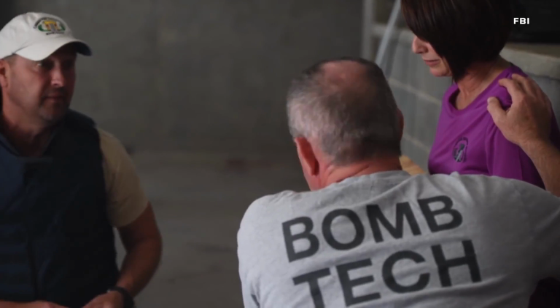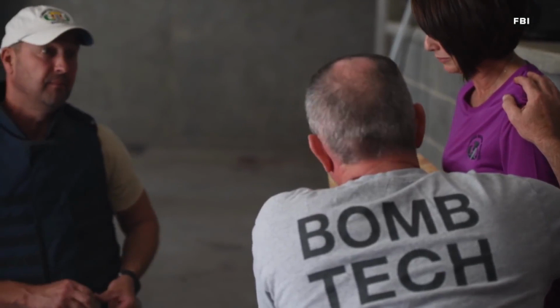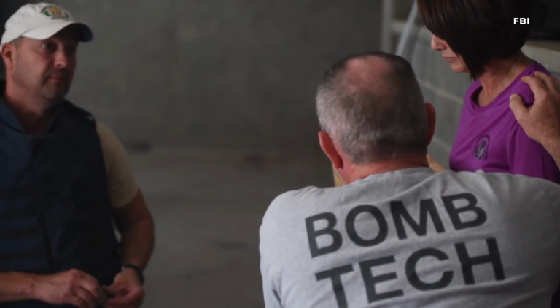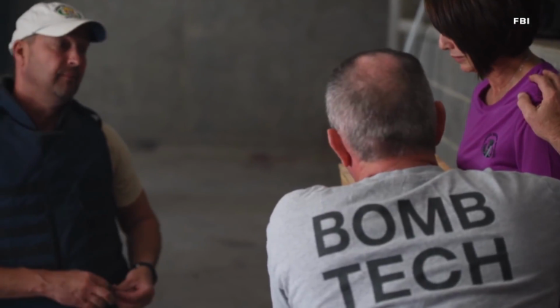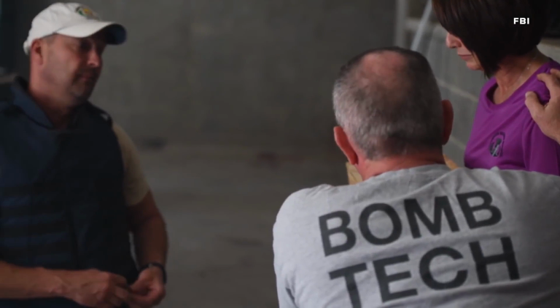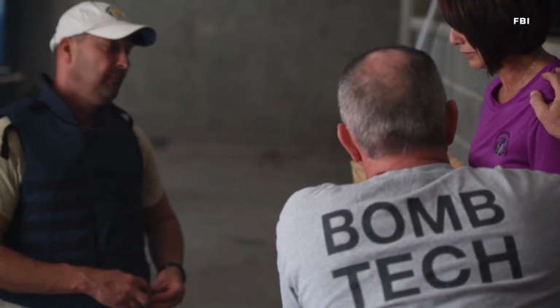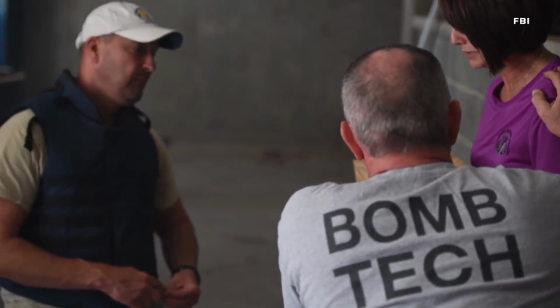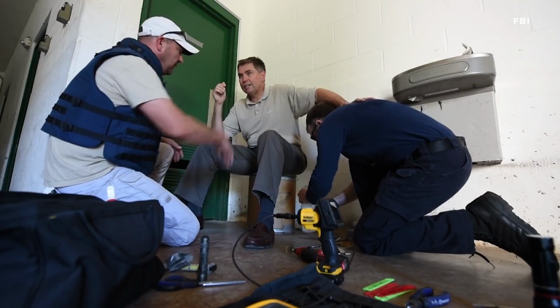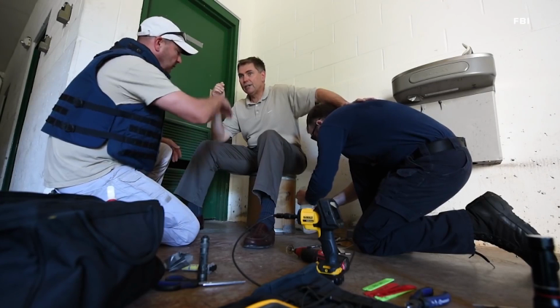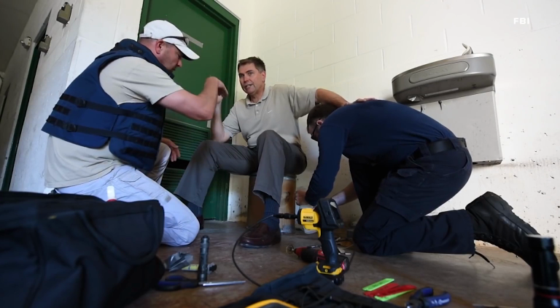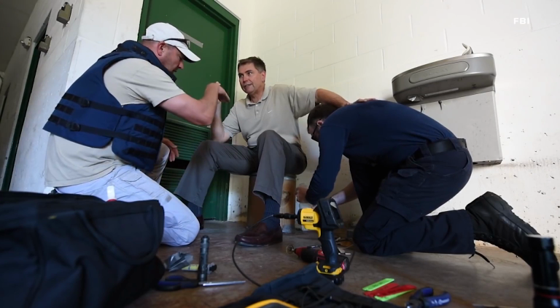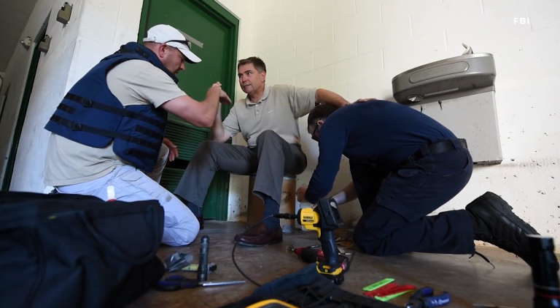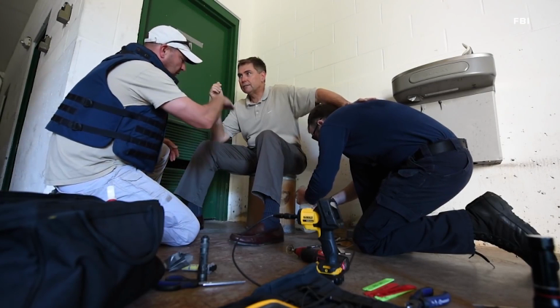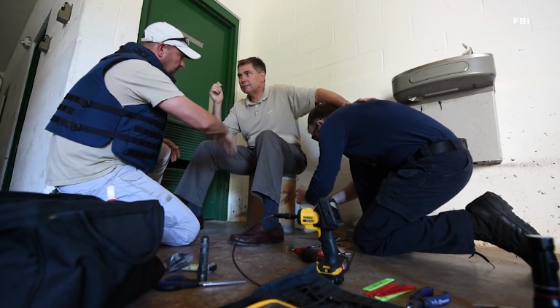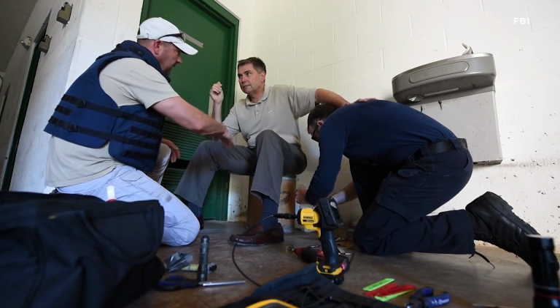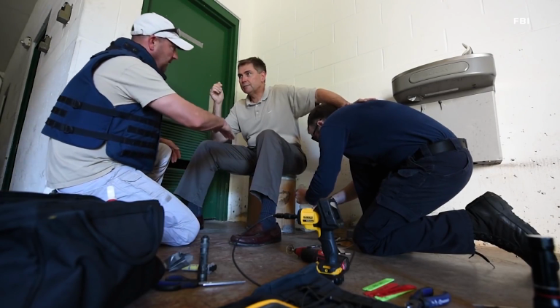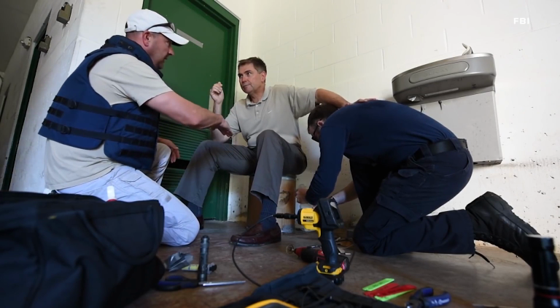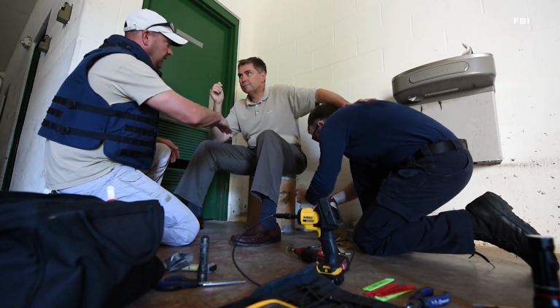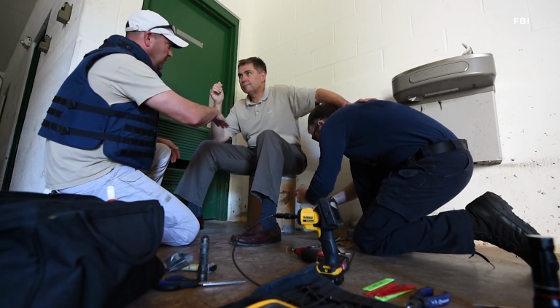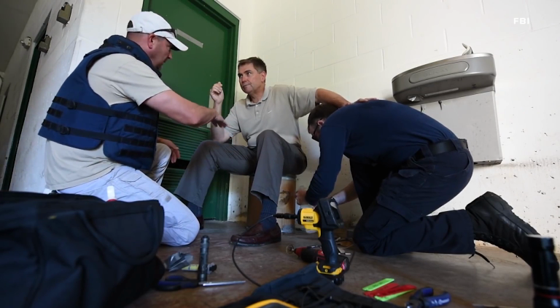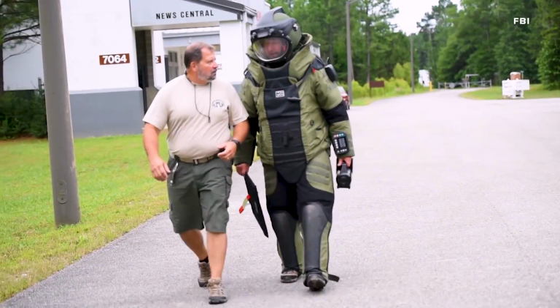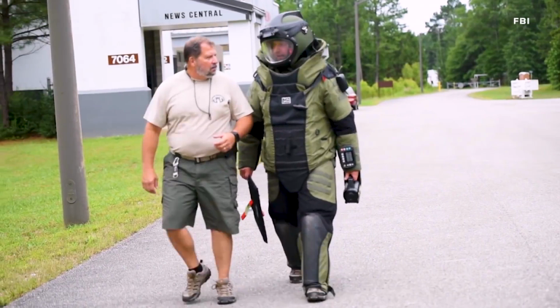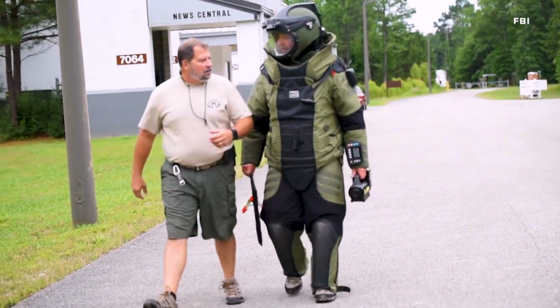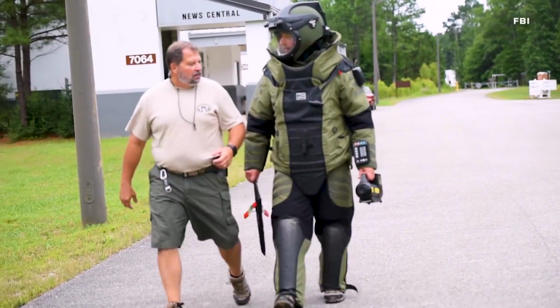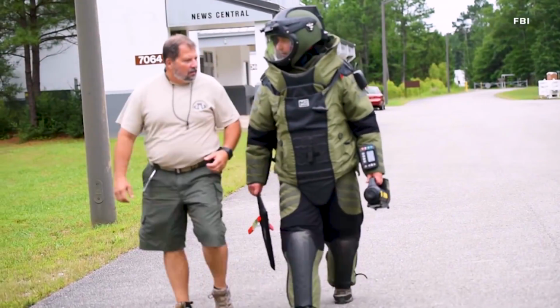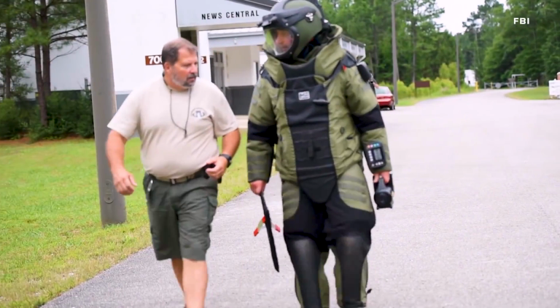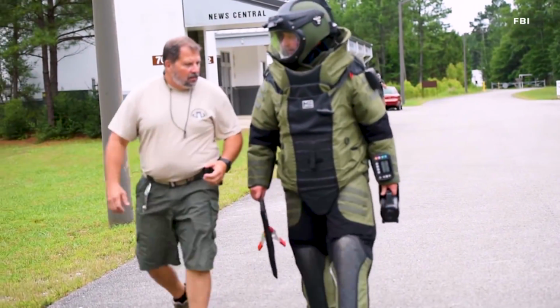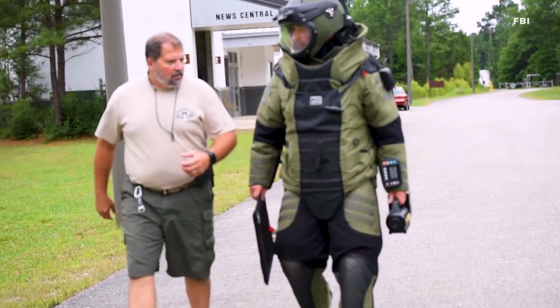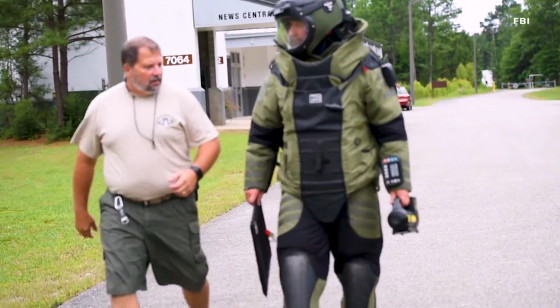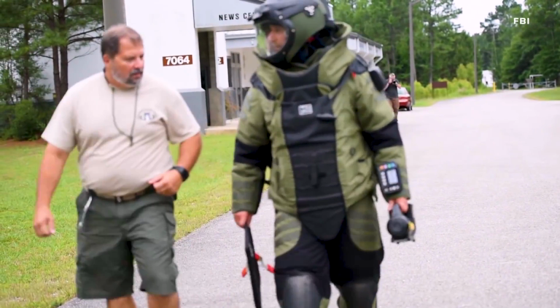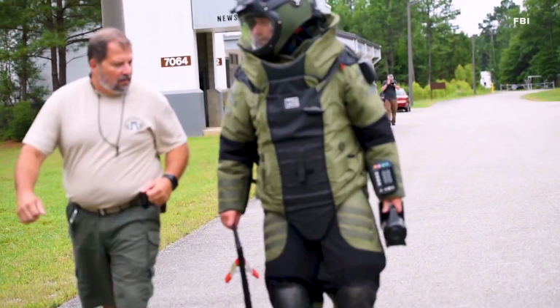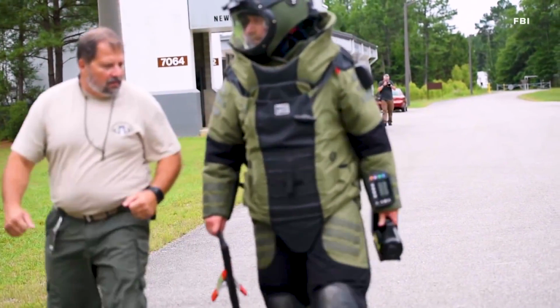And then I was able to come to the Hazardous Devices School and become a certified public safety bomb technician.